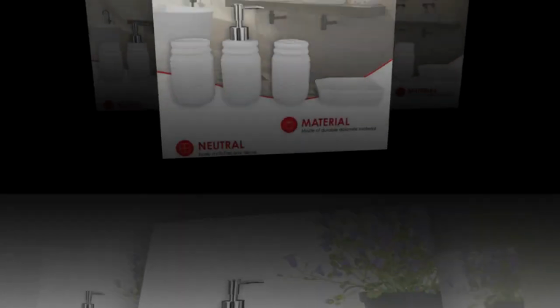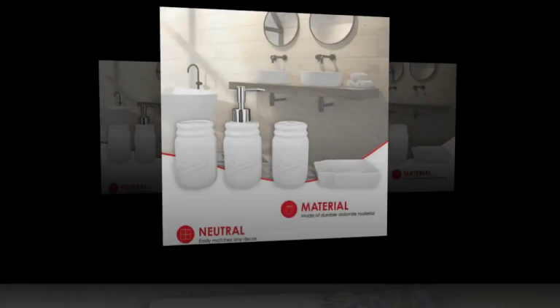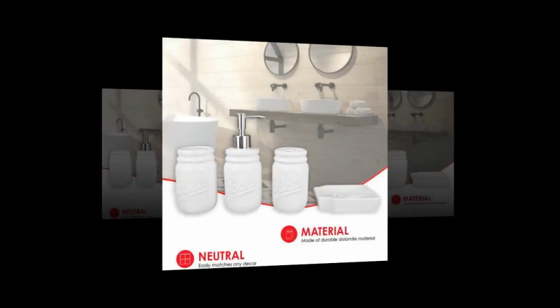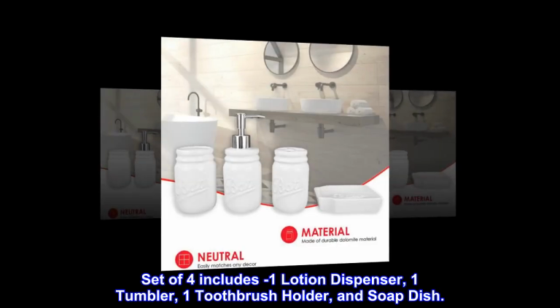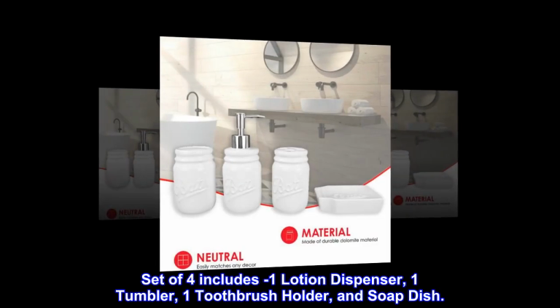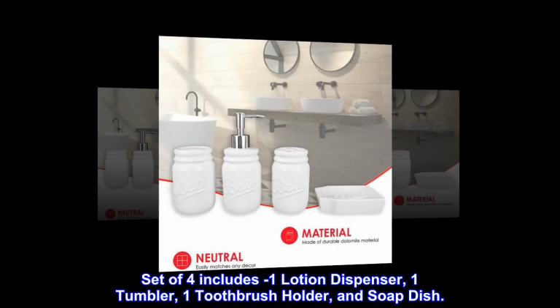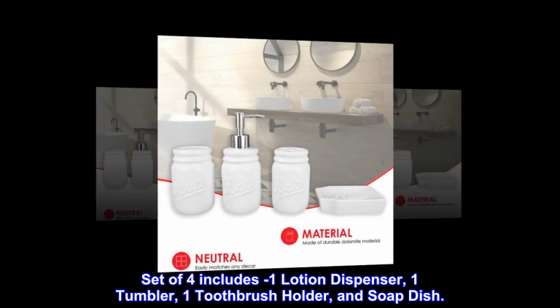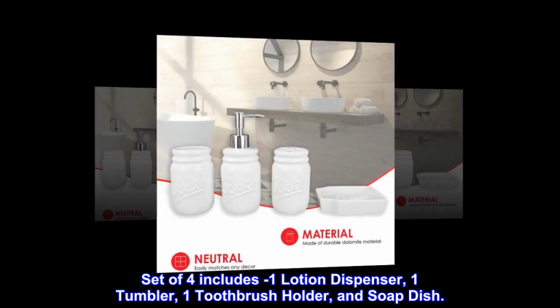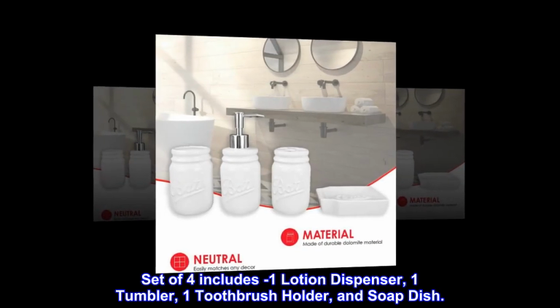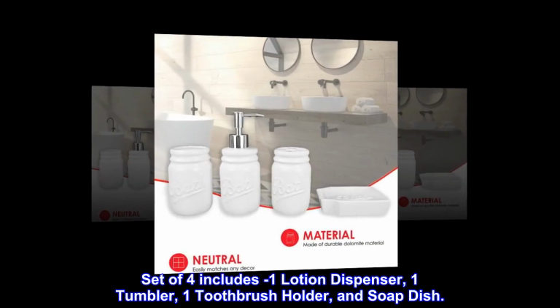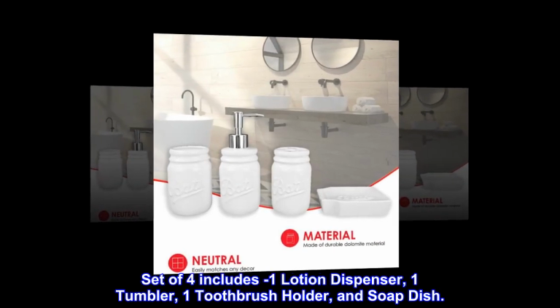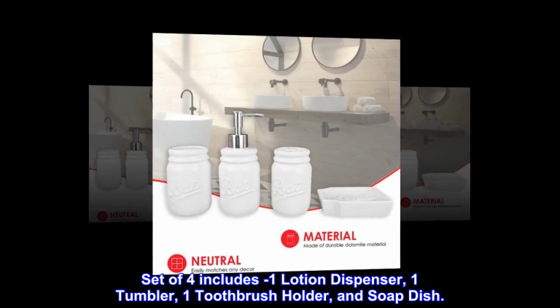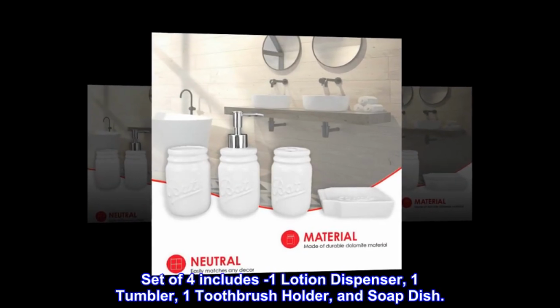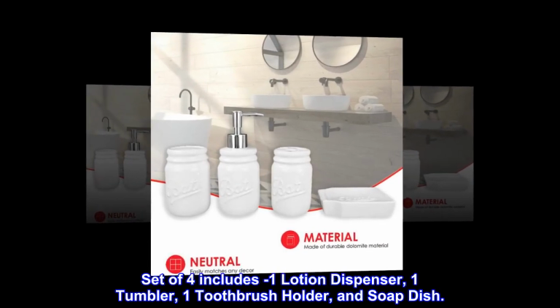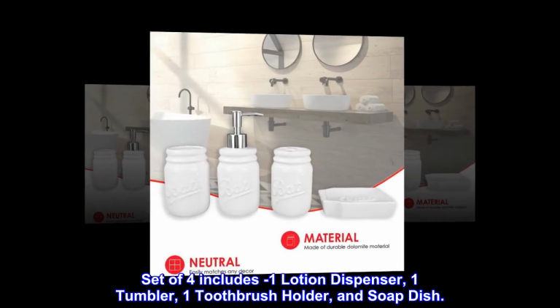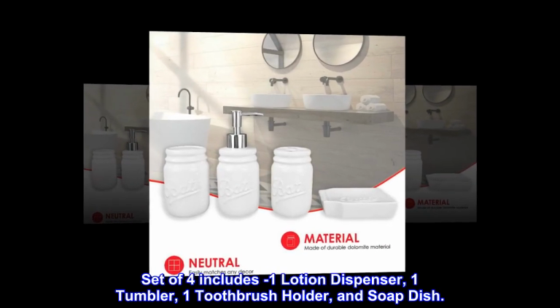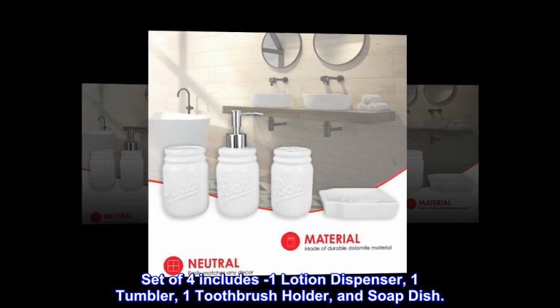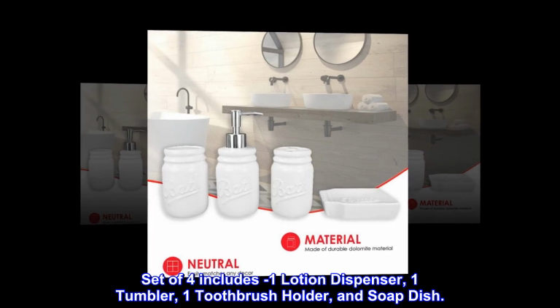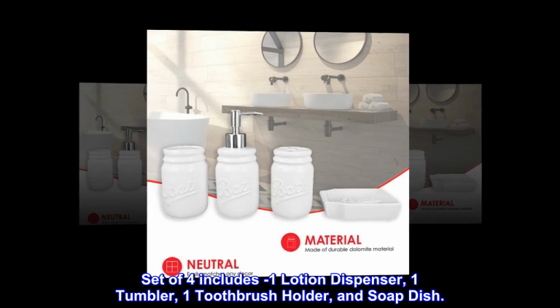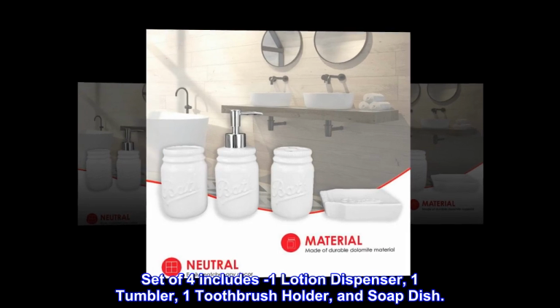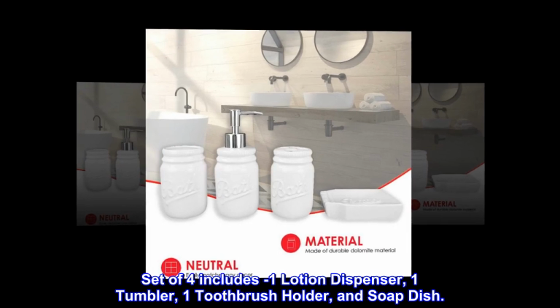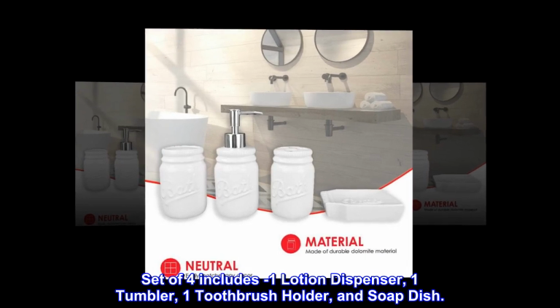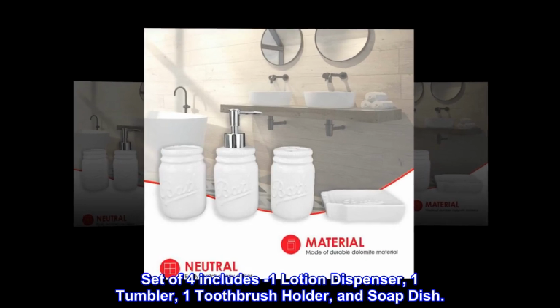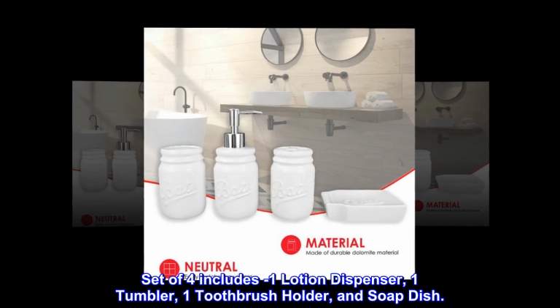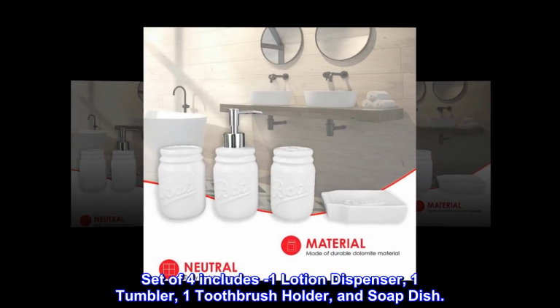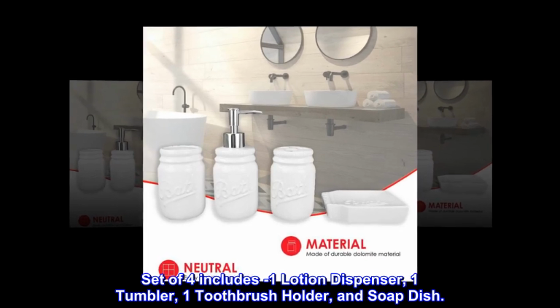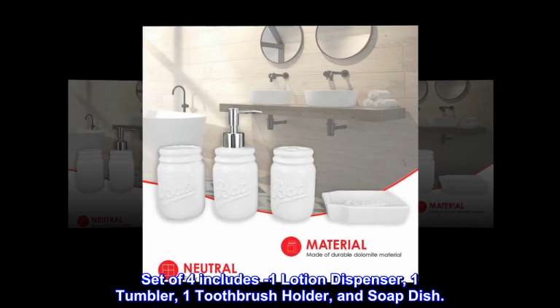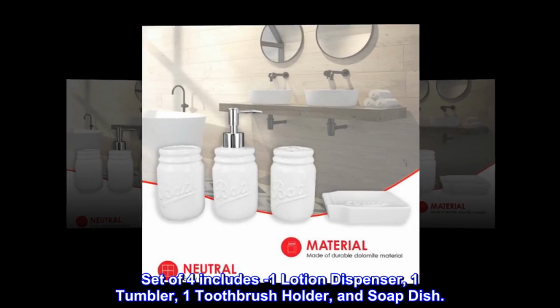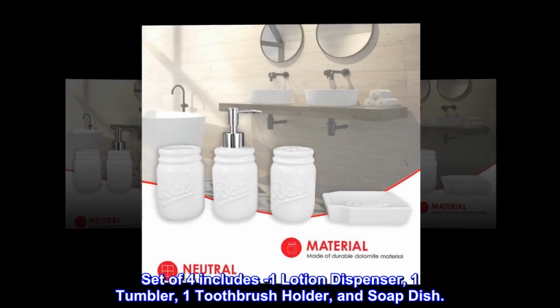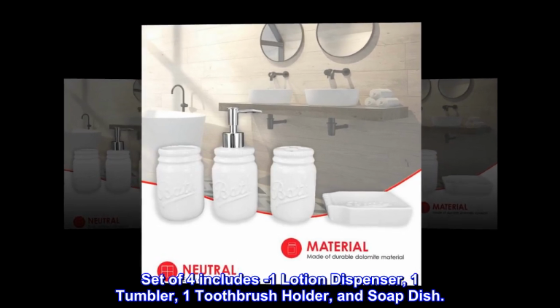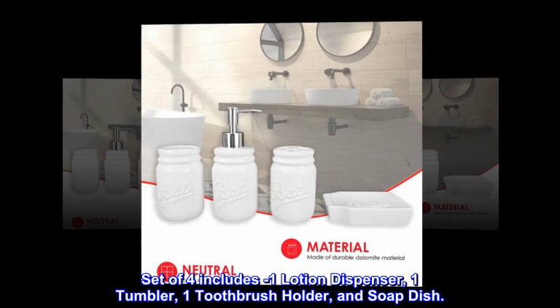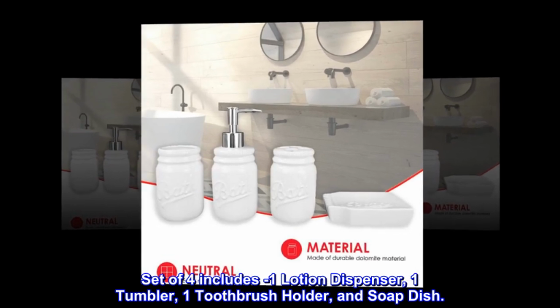Set of four includes one lotion dispenser, one tumbler, one toothbrush holder, and soap dish.